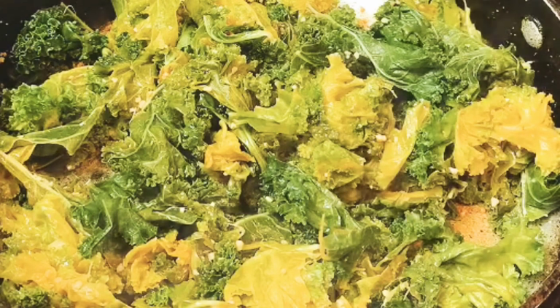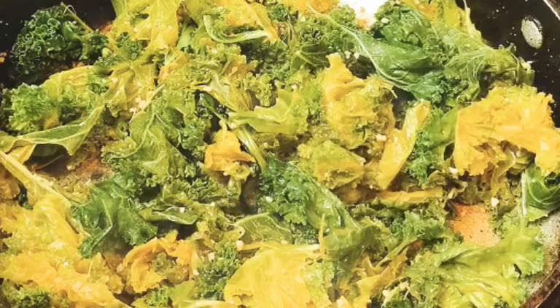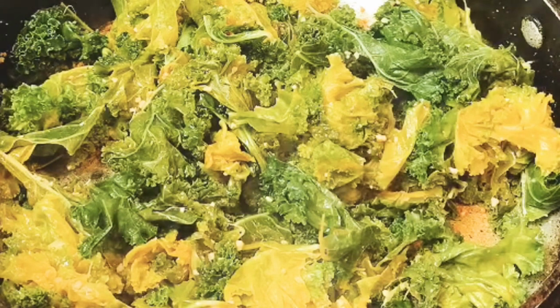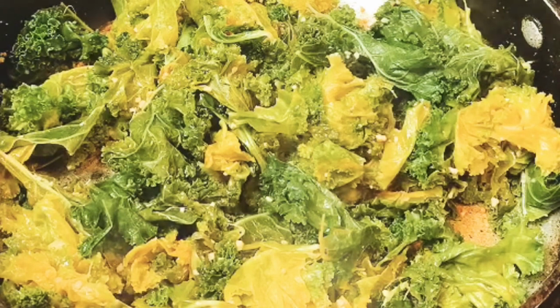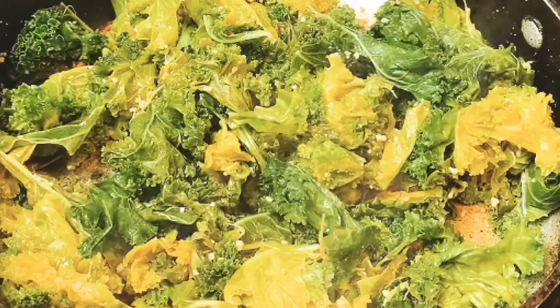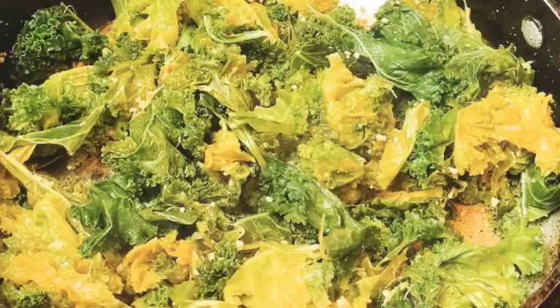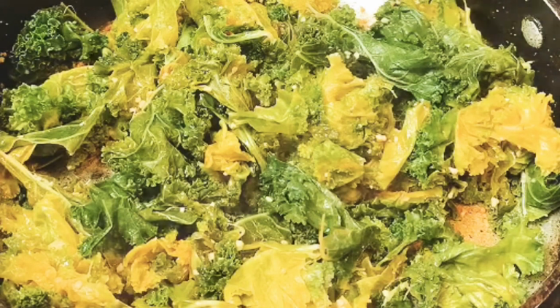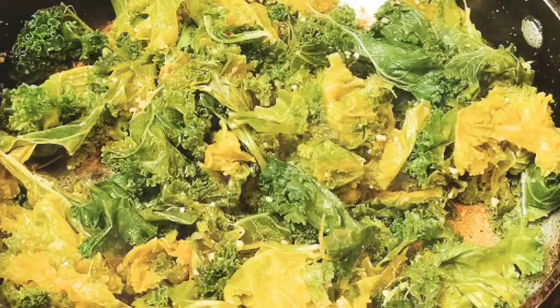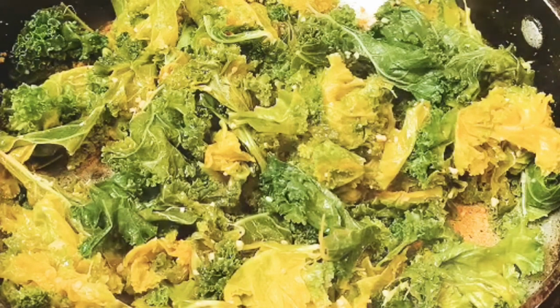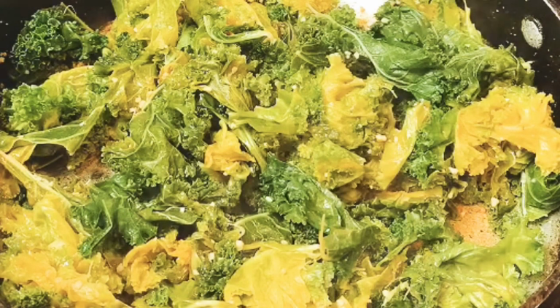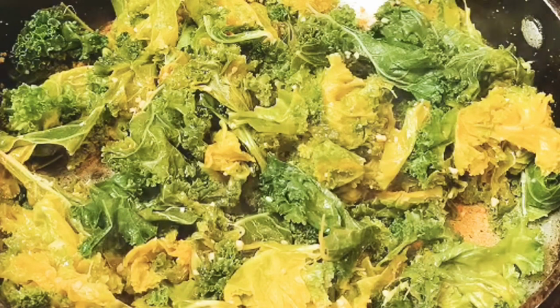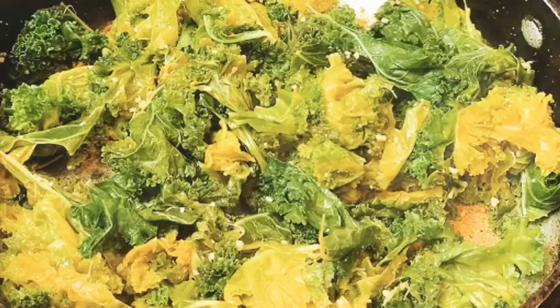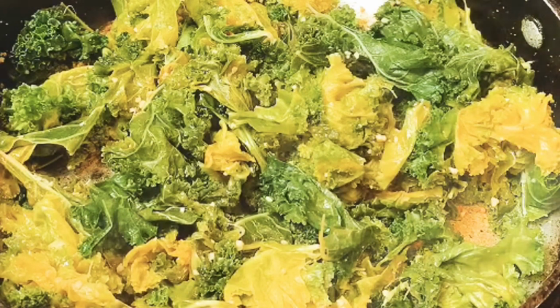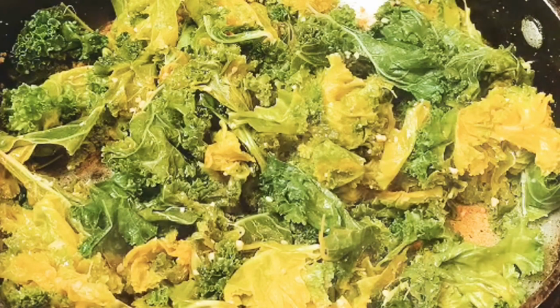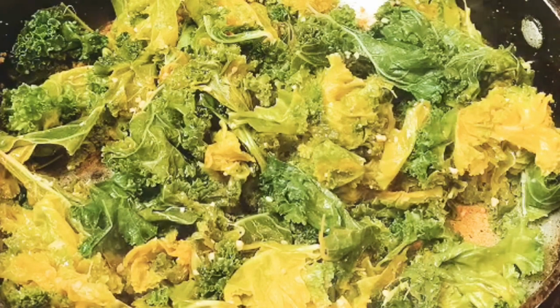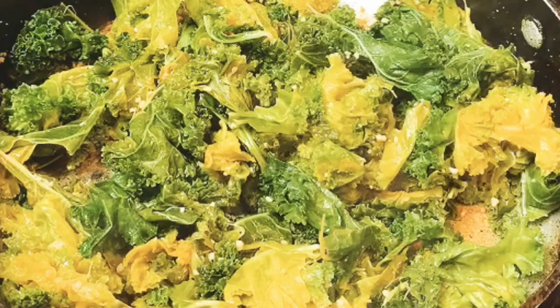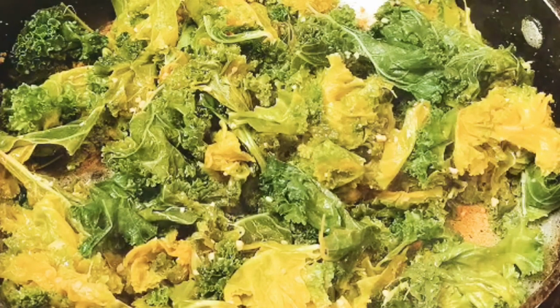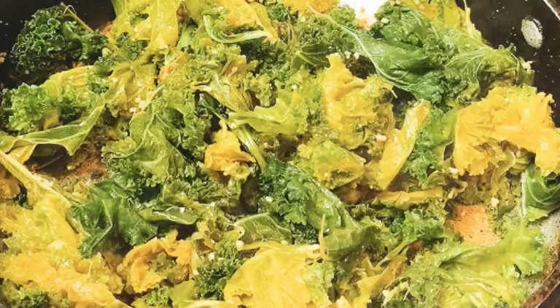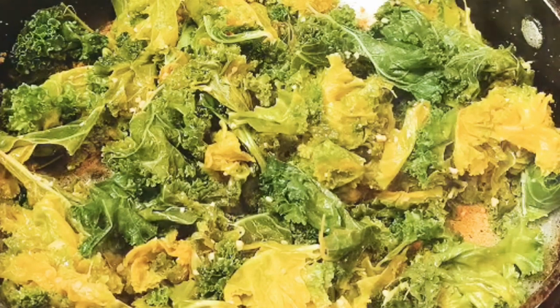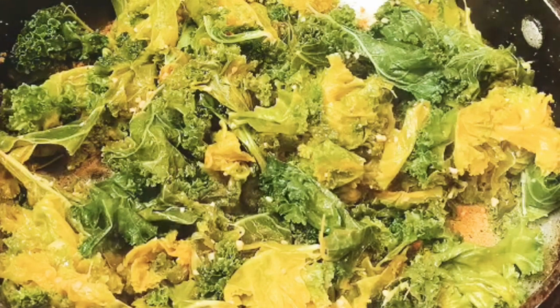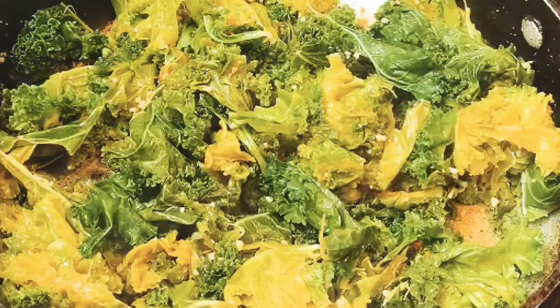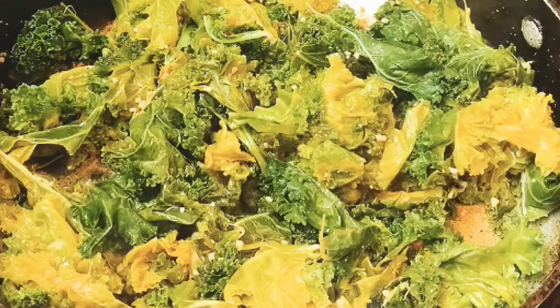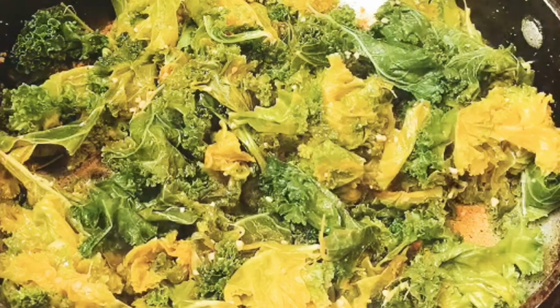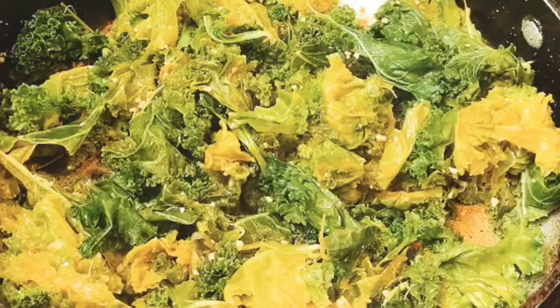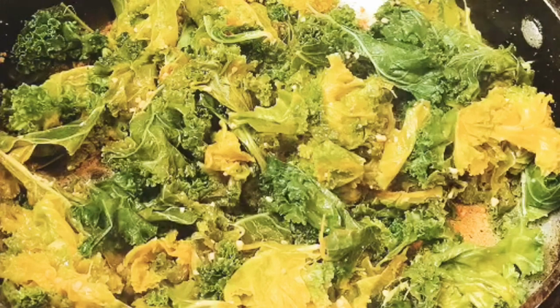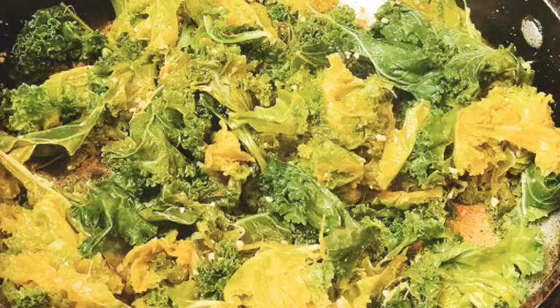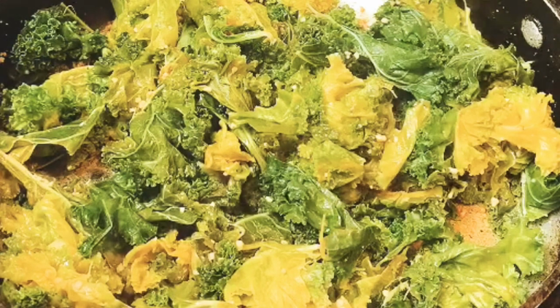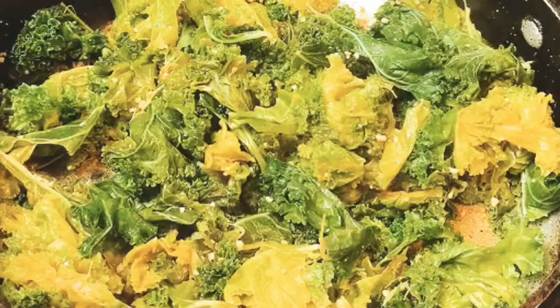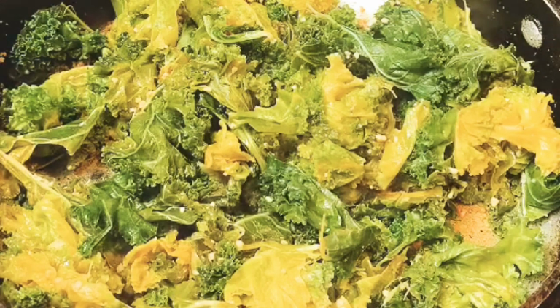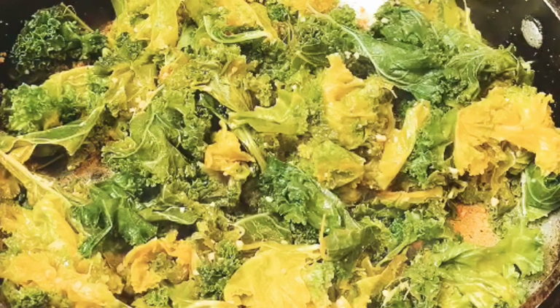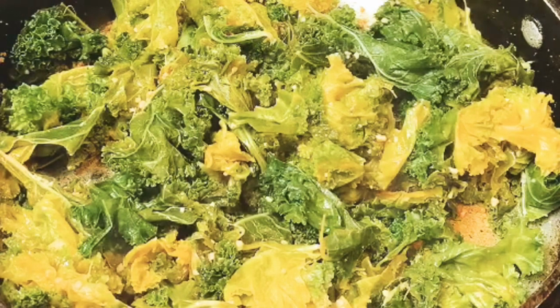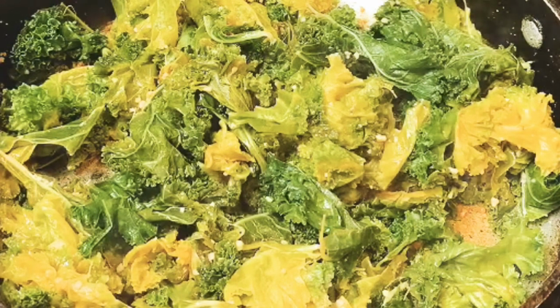If you haven't tried this recipe definitely go ahead and give this recipe a try.